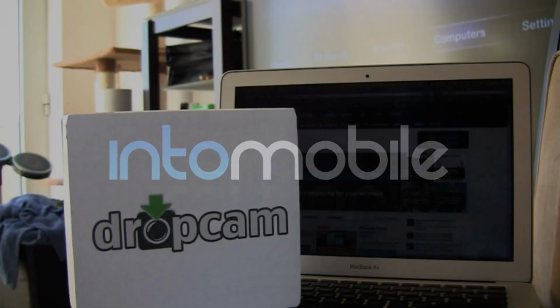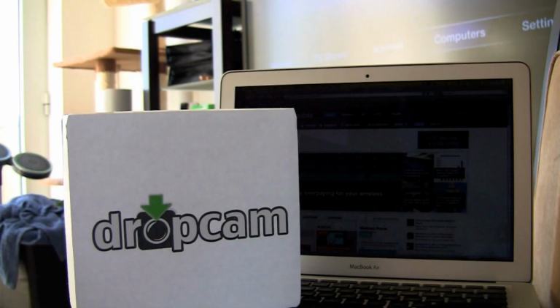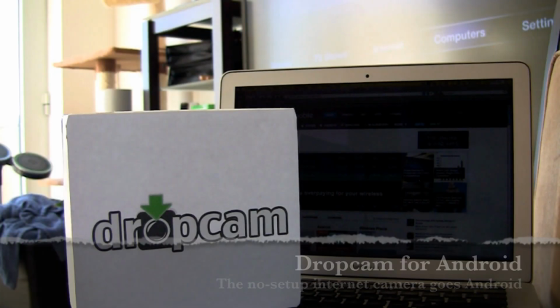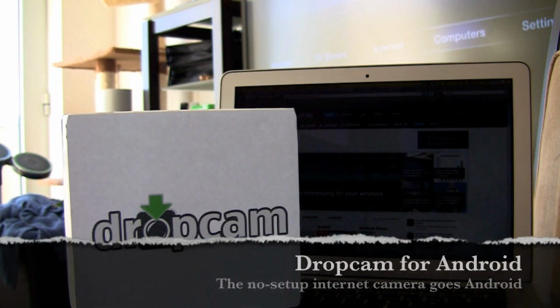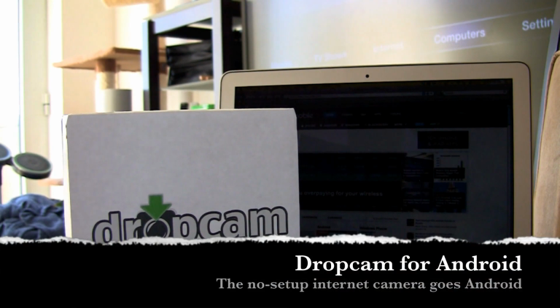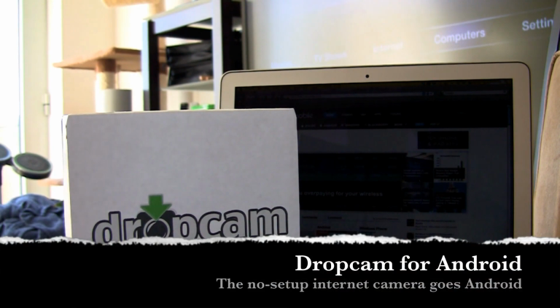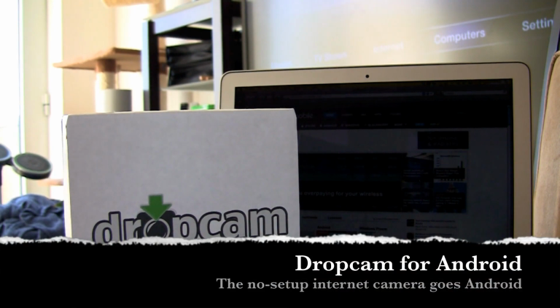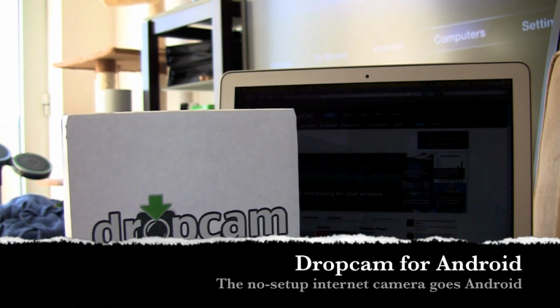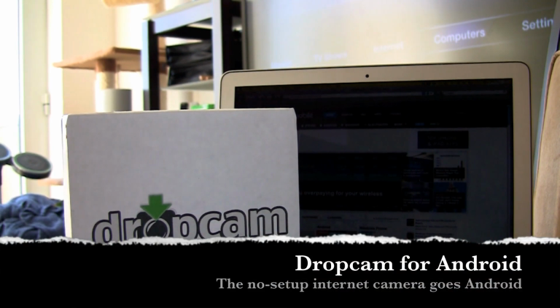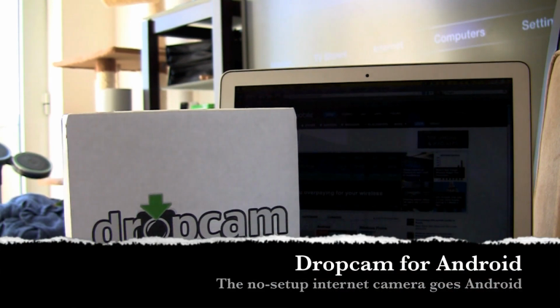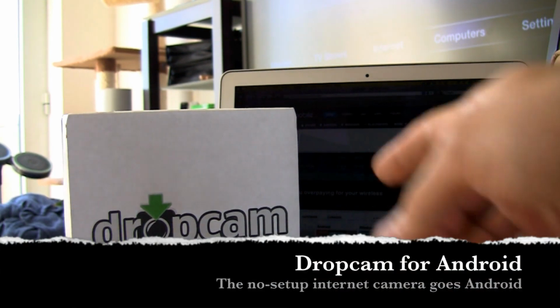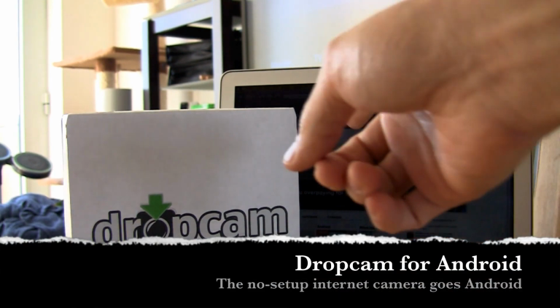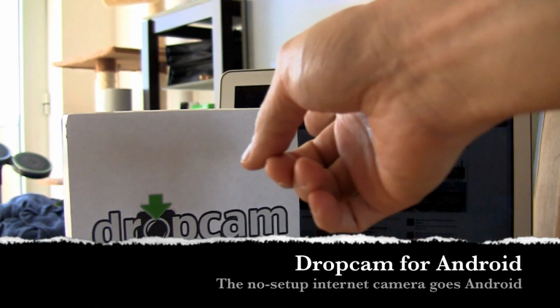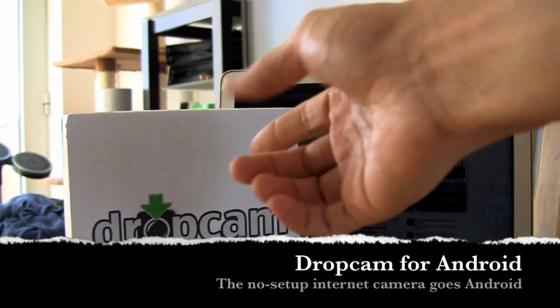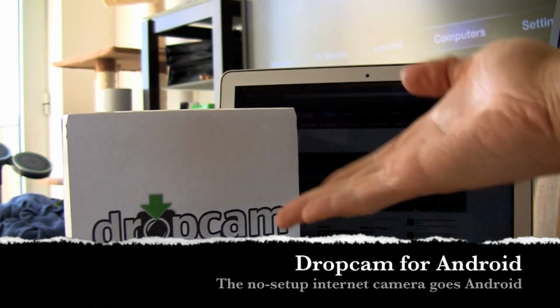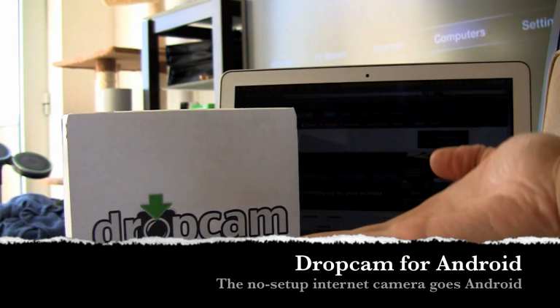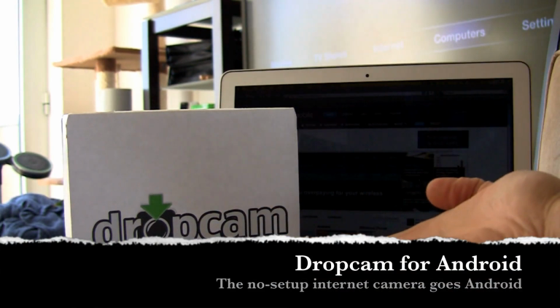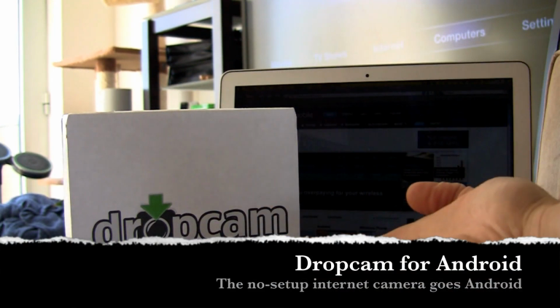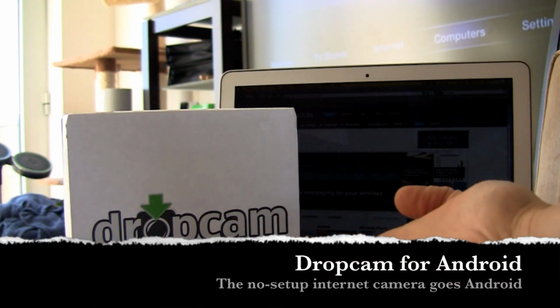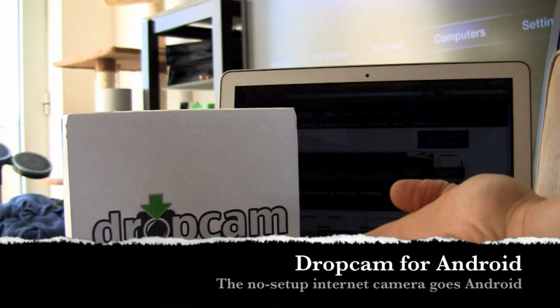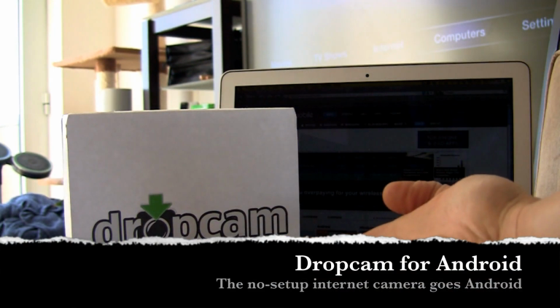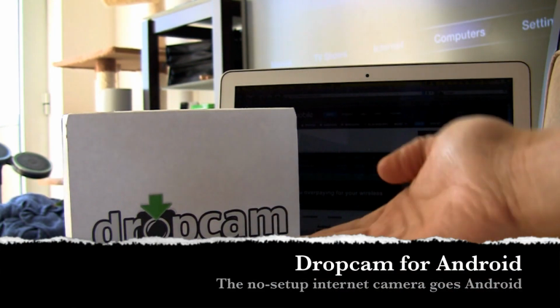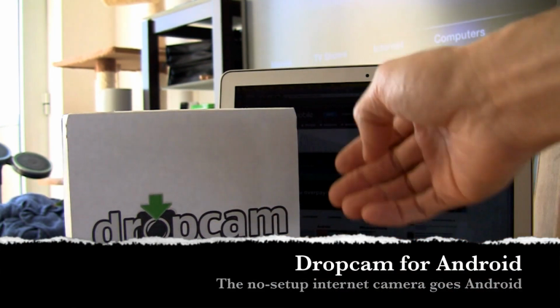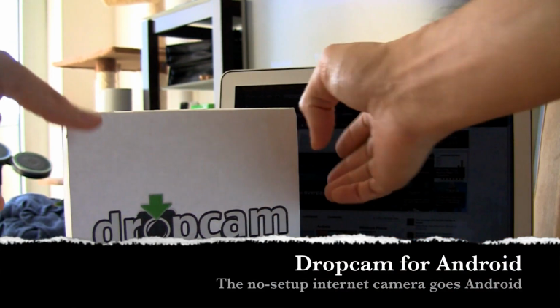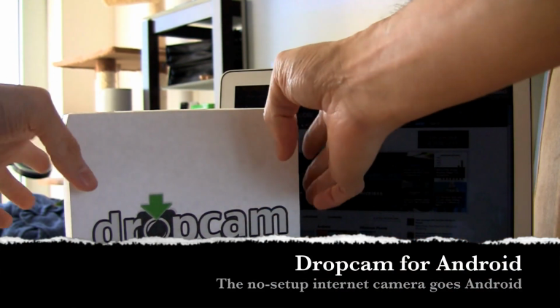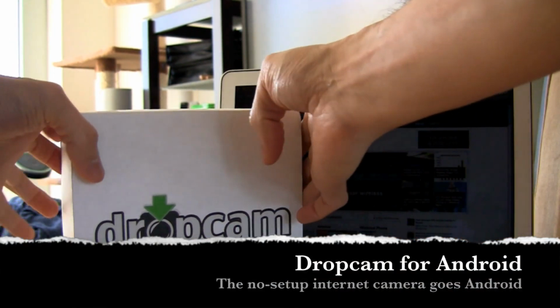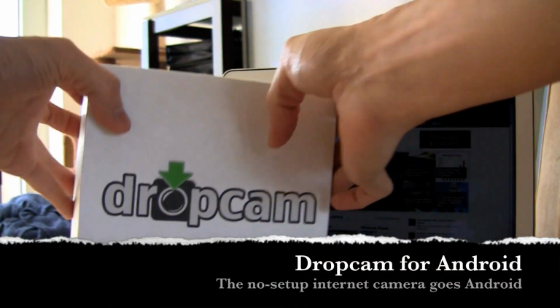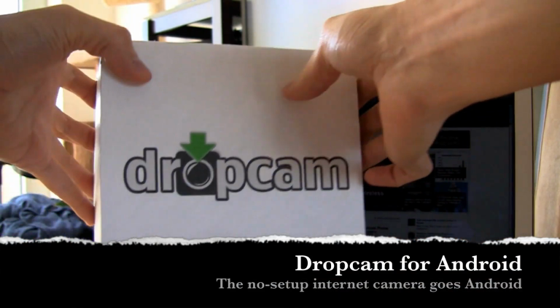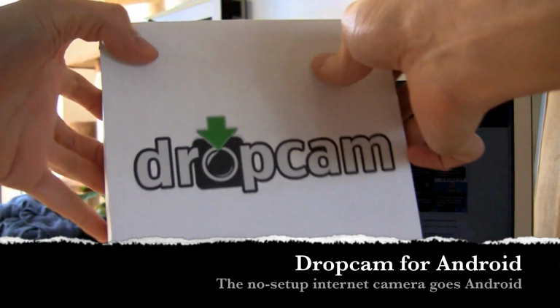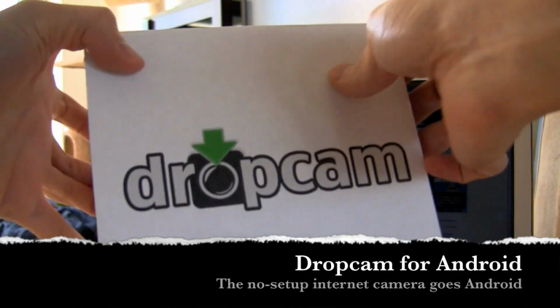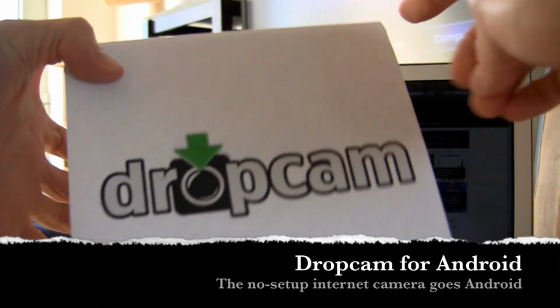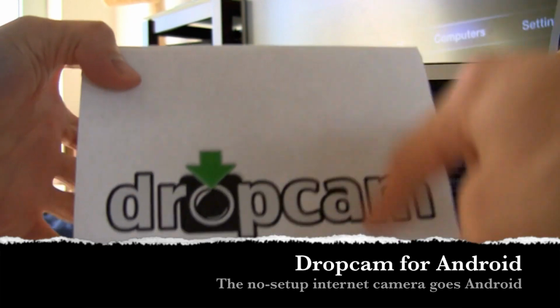Hey guys, it's Will with Intu Mobile, and today we're going to take a look at Dropcam.